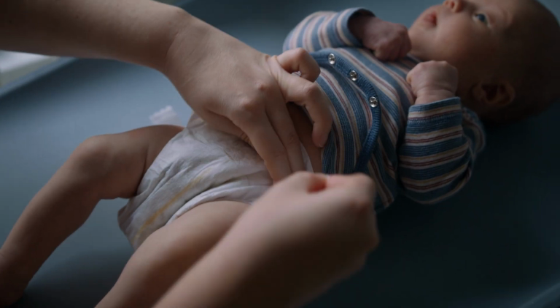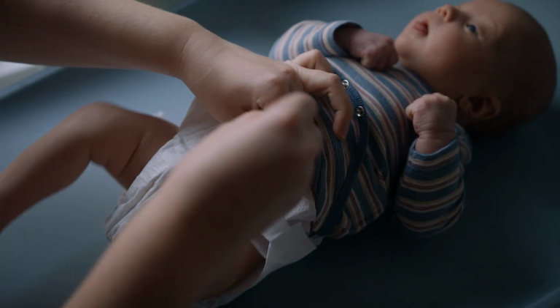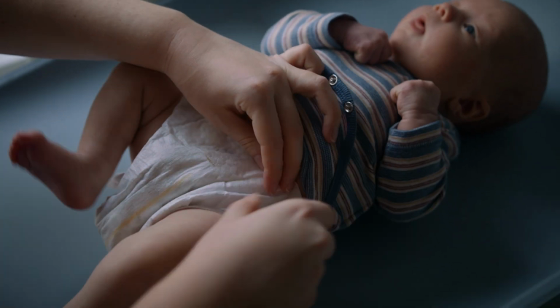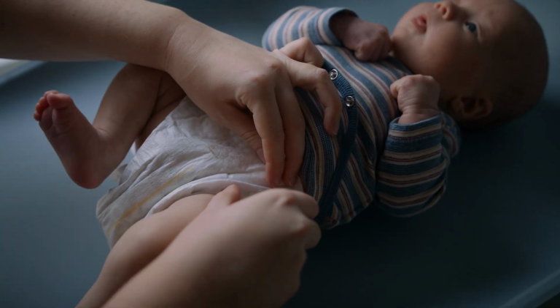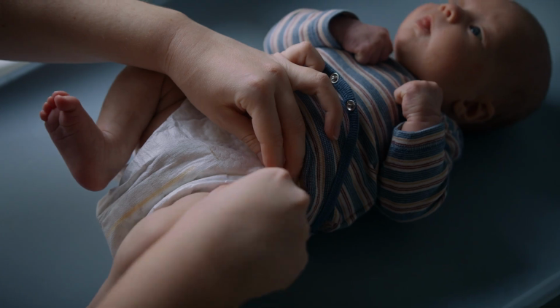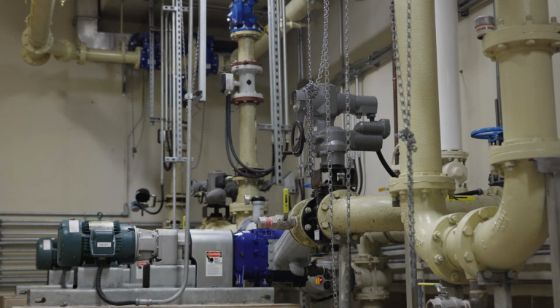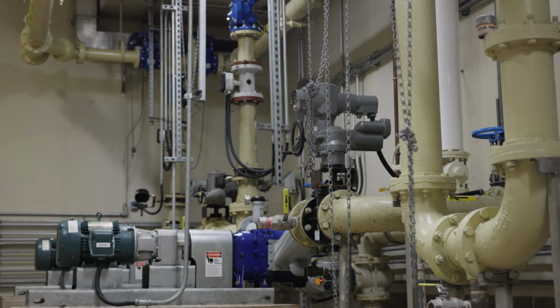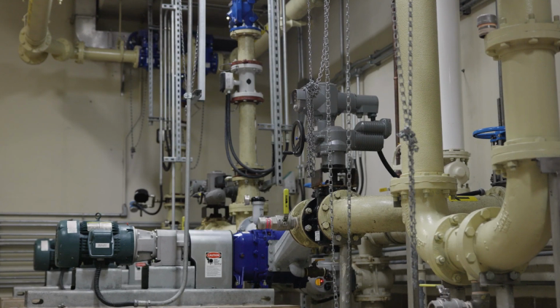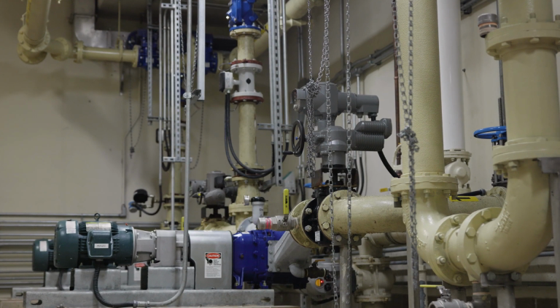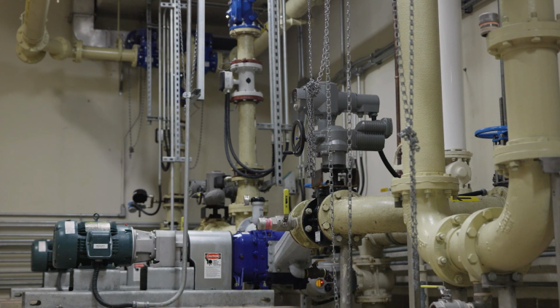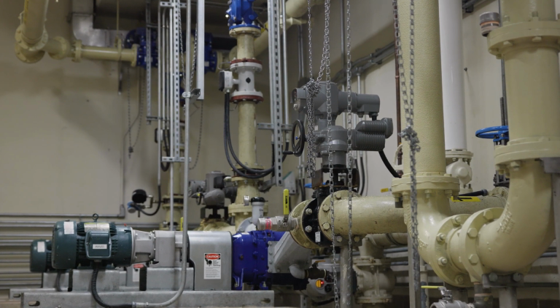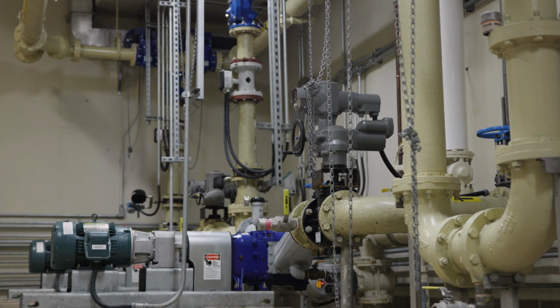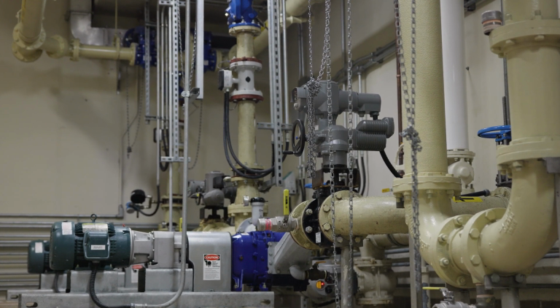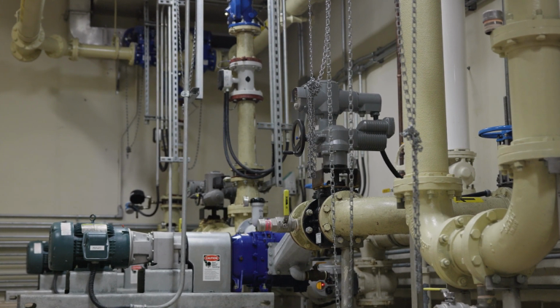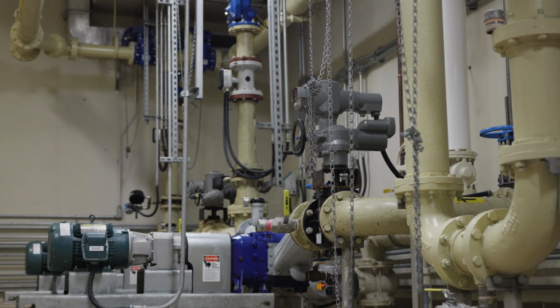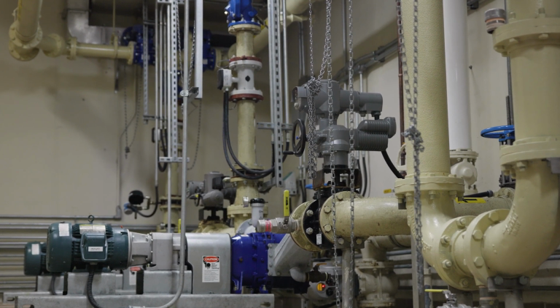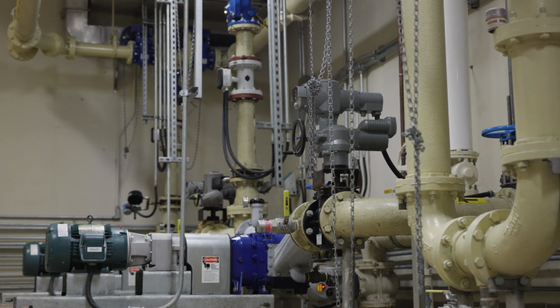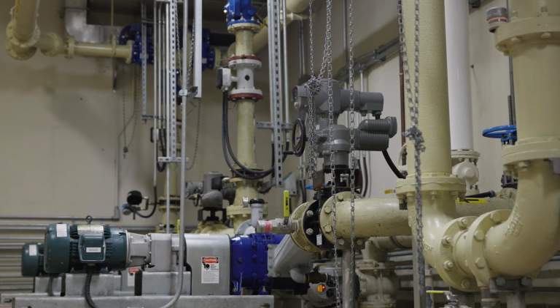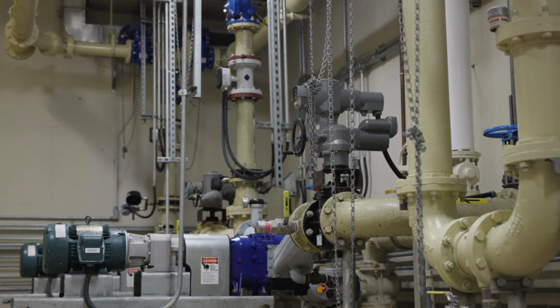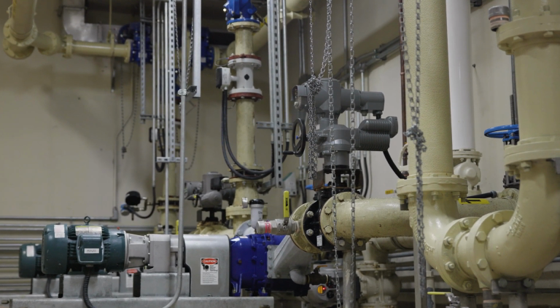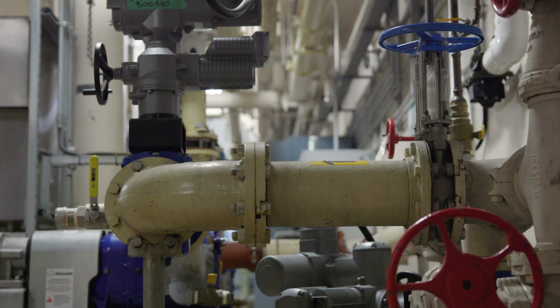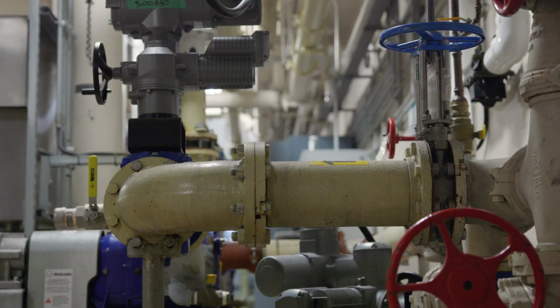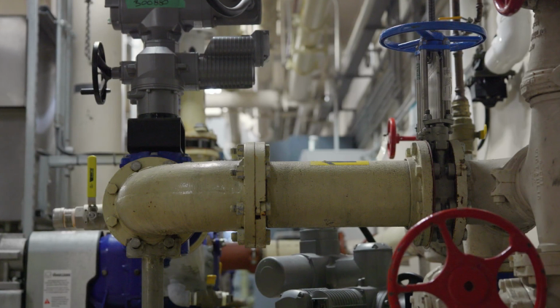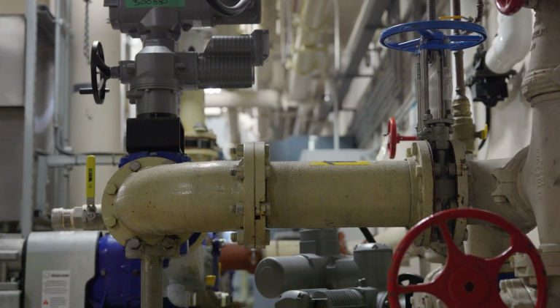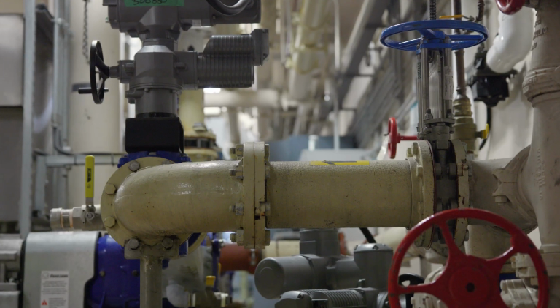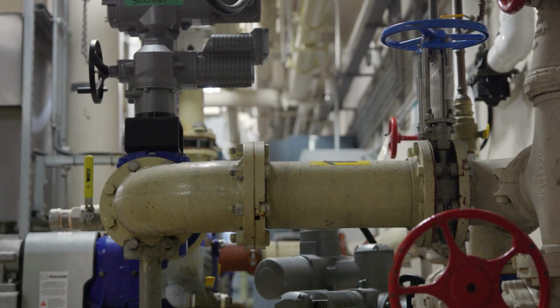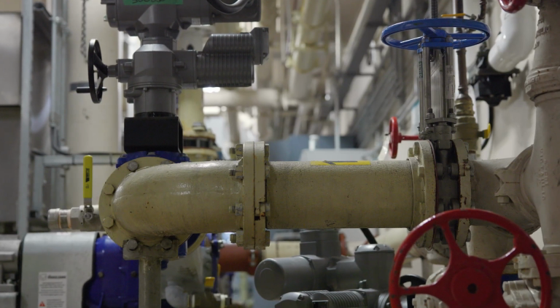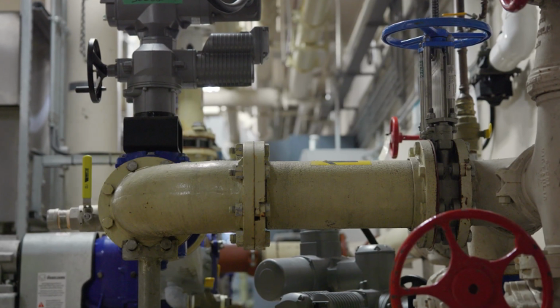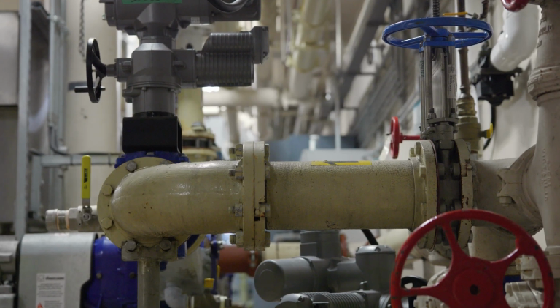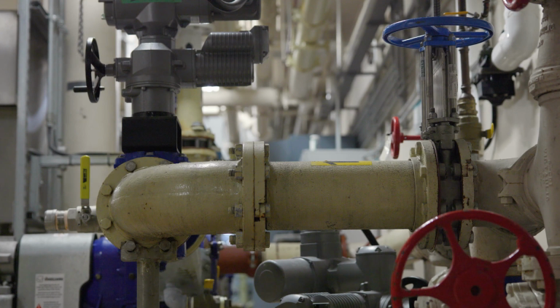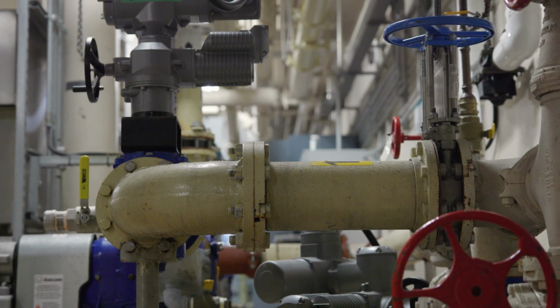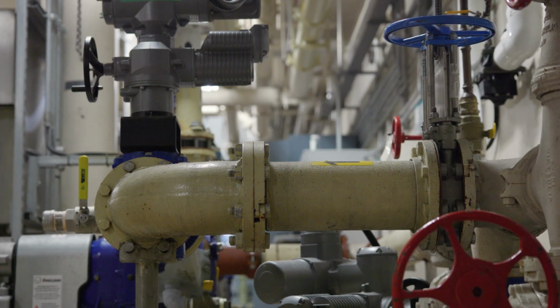Next, the wastewater goes through large tanks called primary clarifiers, which slows down the water and allows the heavy solids to settle out and be removed.